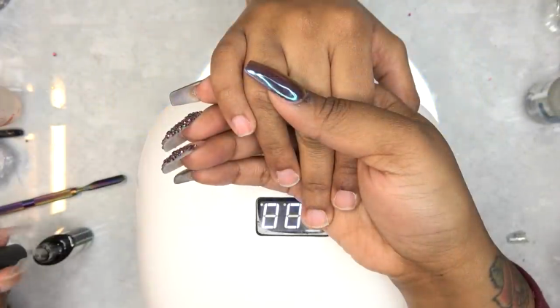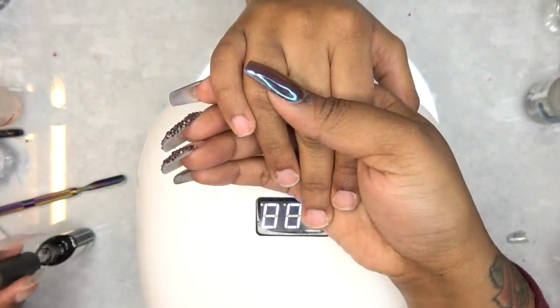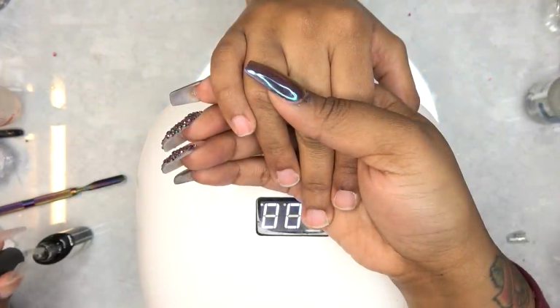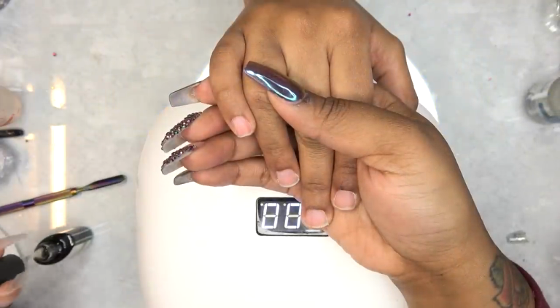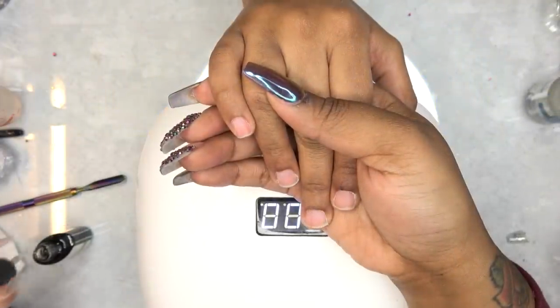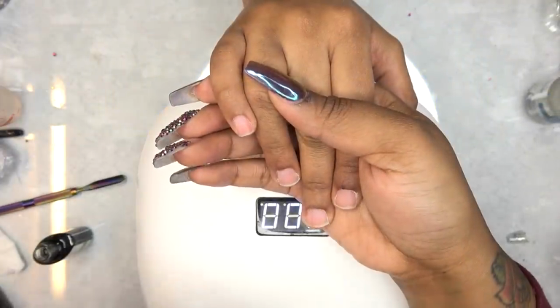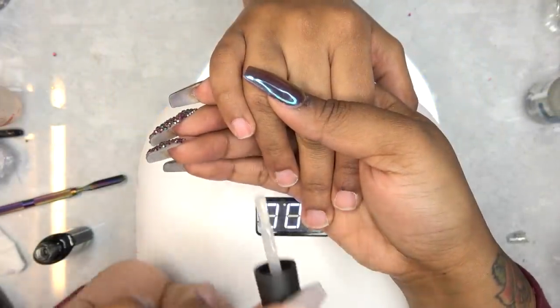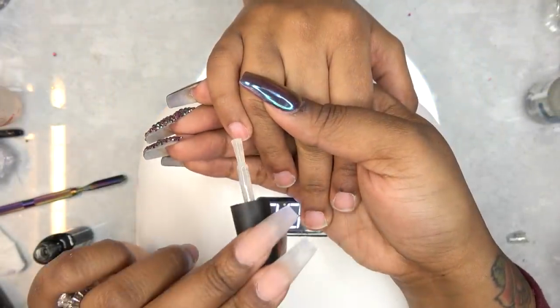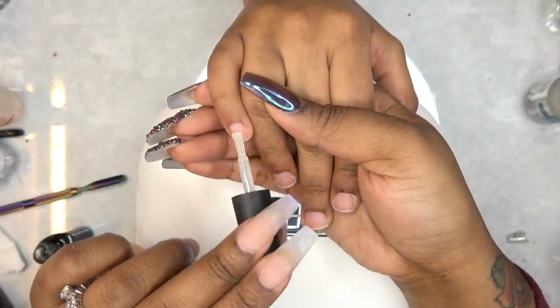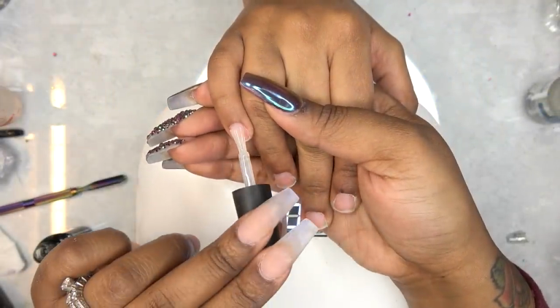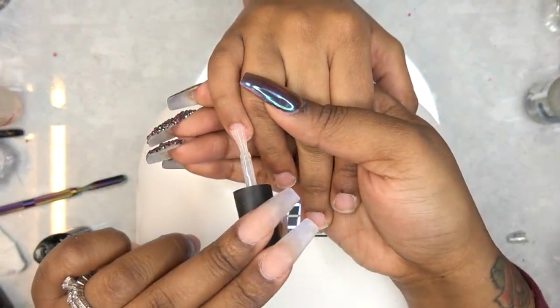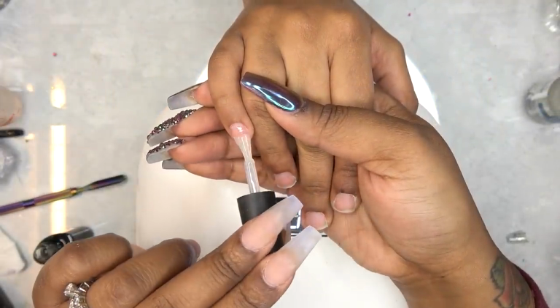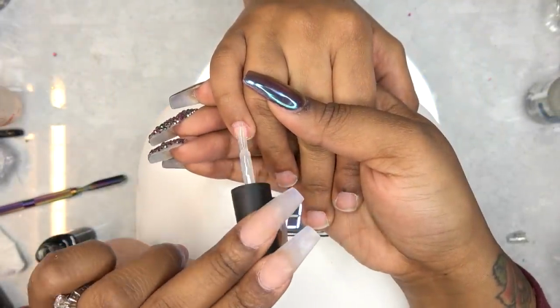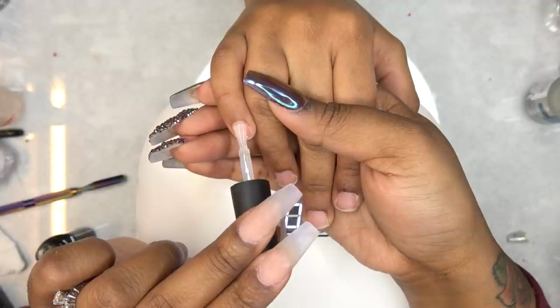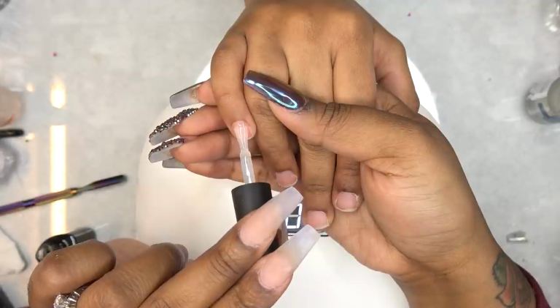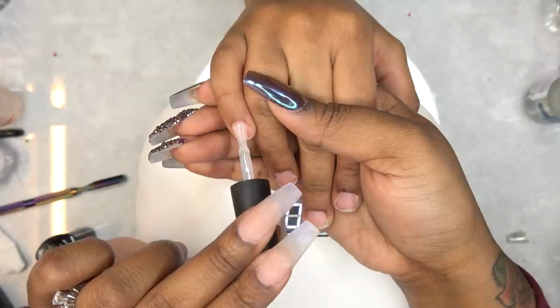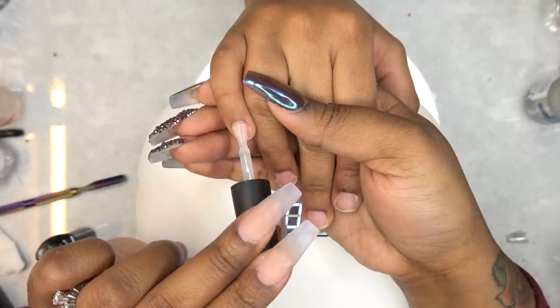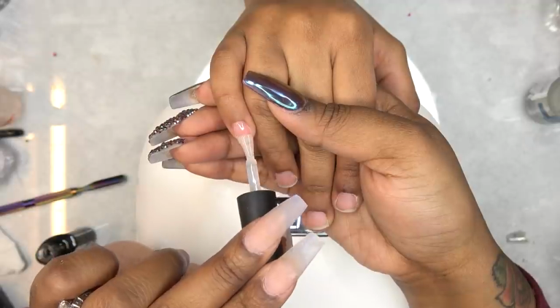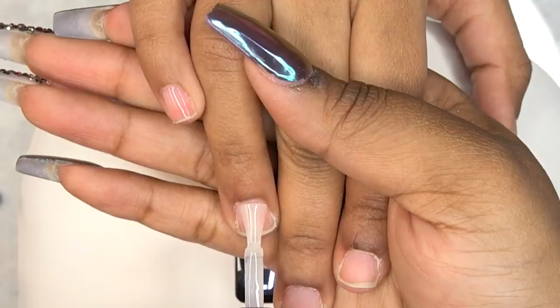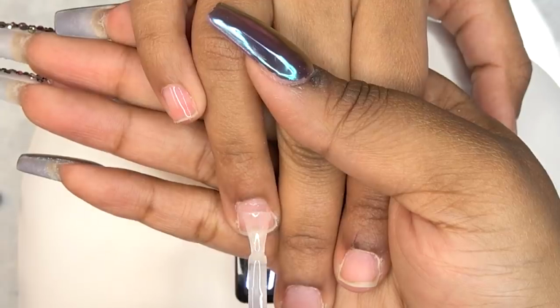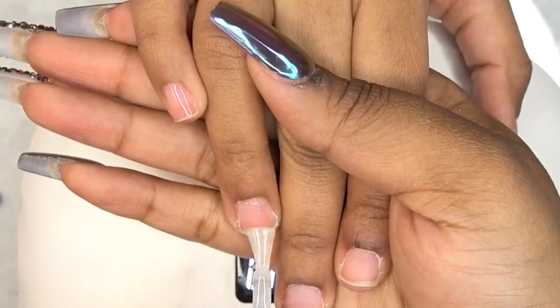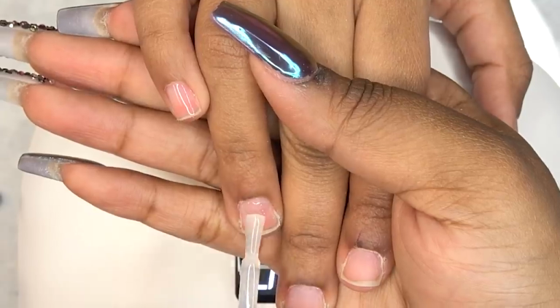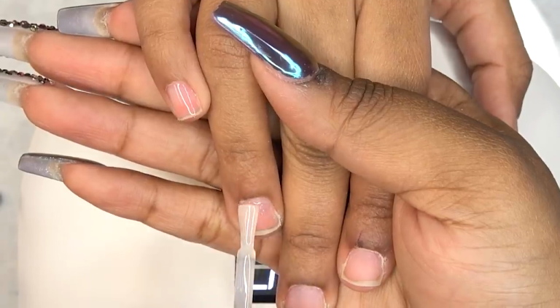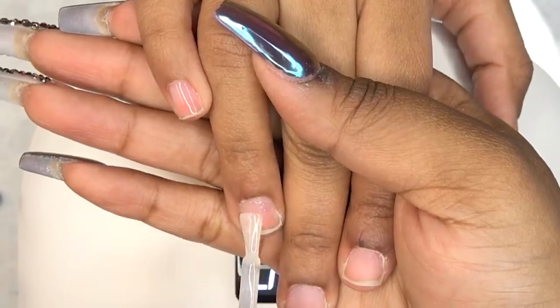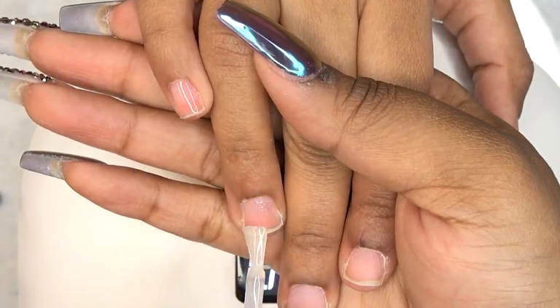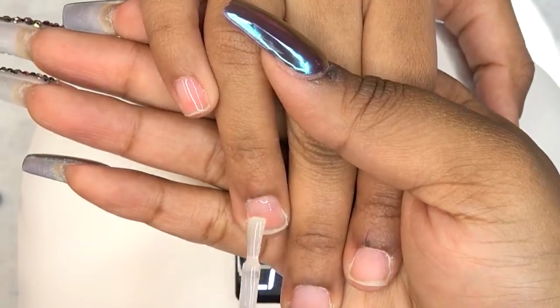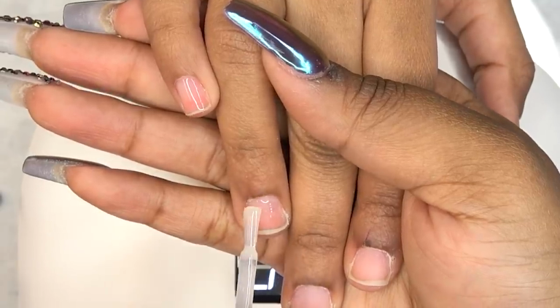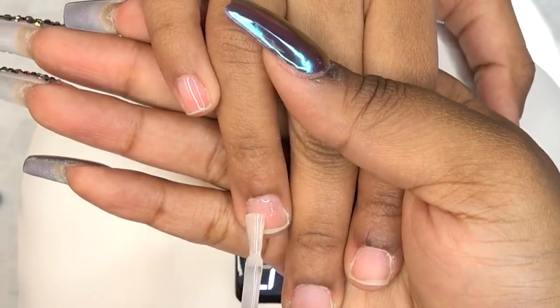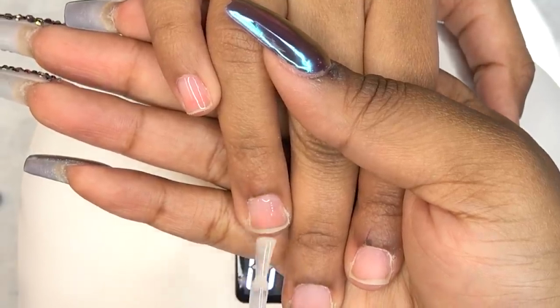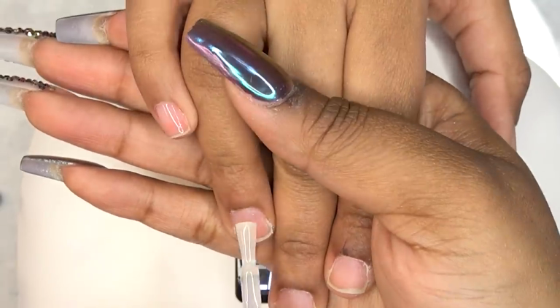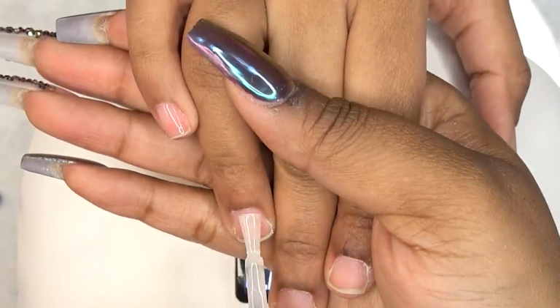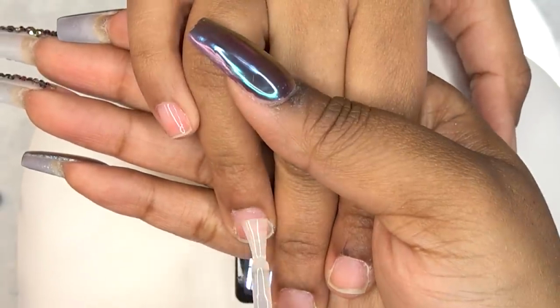I'm going to let that cure in the LED lamp for 60 seconds, and while that's curing we'll apply it to her left hand as well. If you're doing polish on your natural nails, you have to make sure to use a base coat.